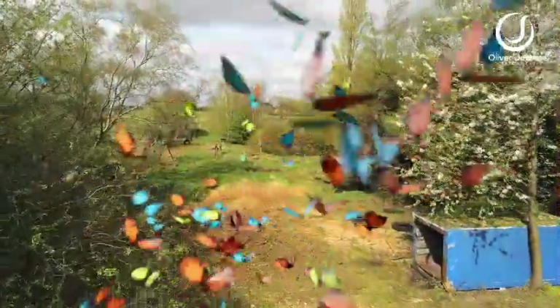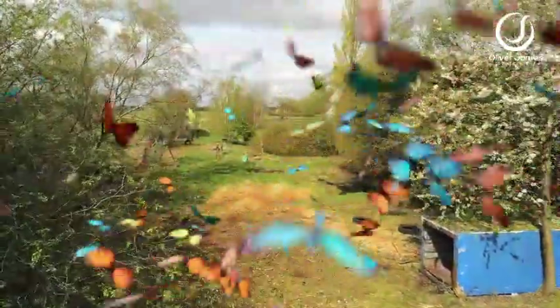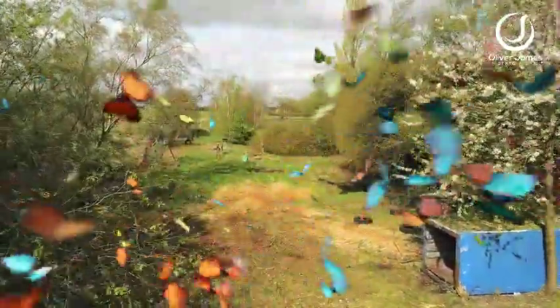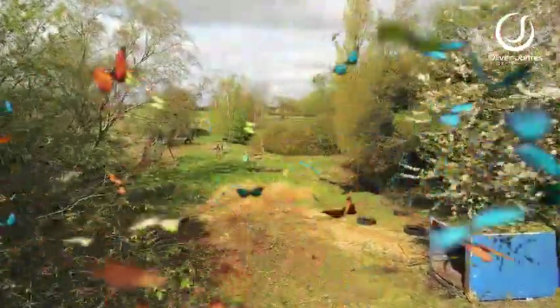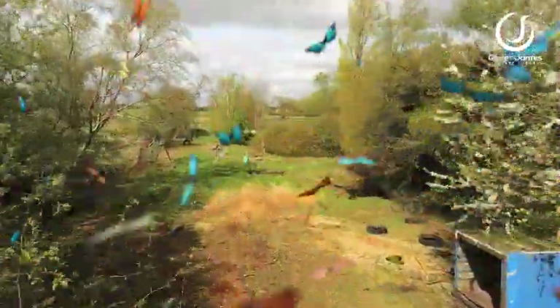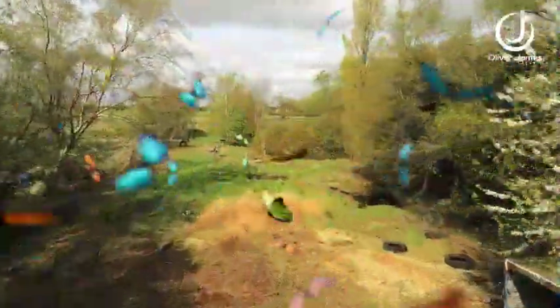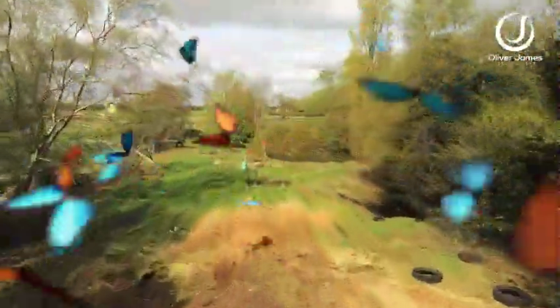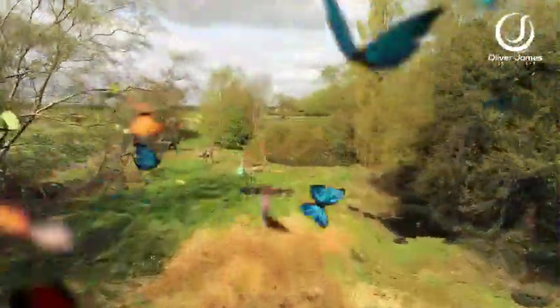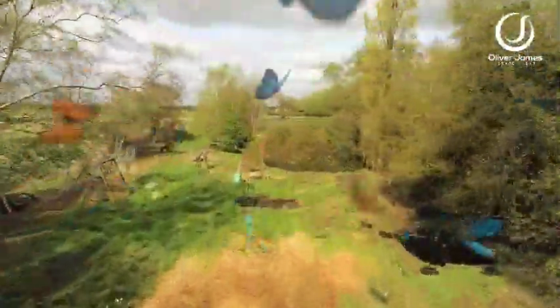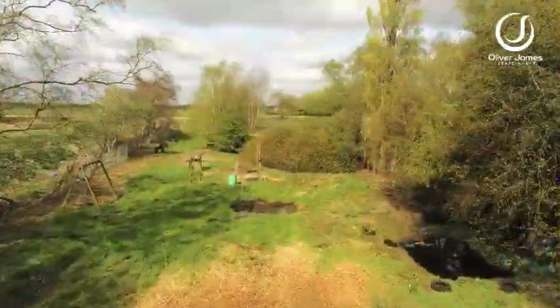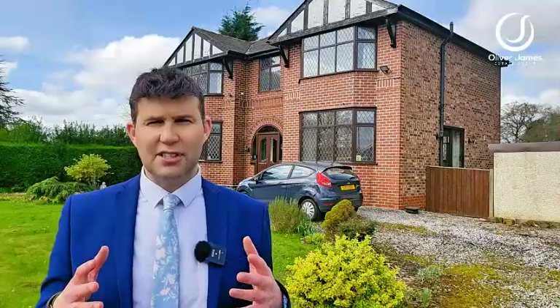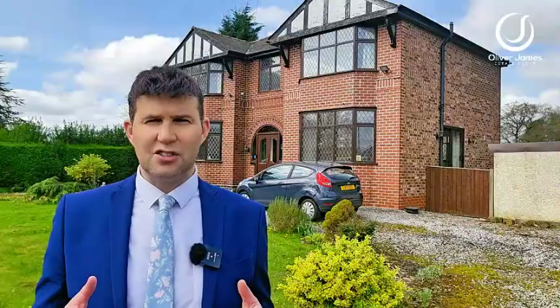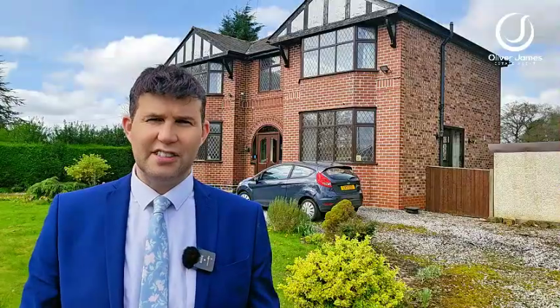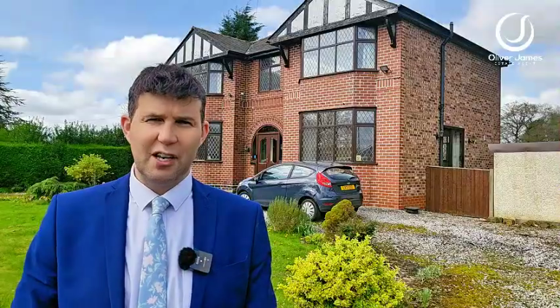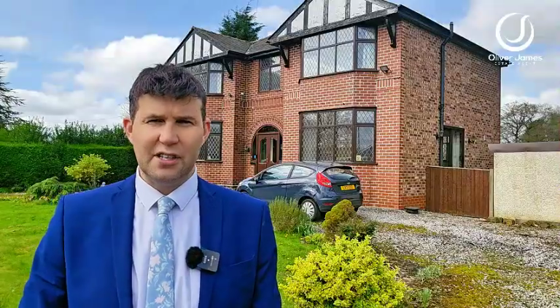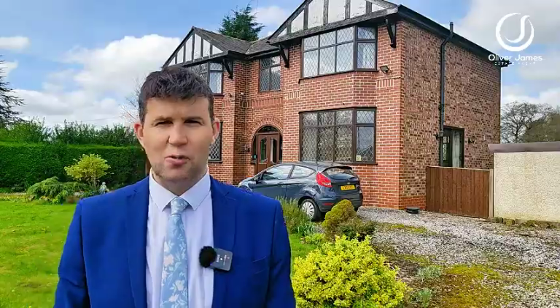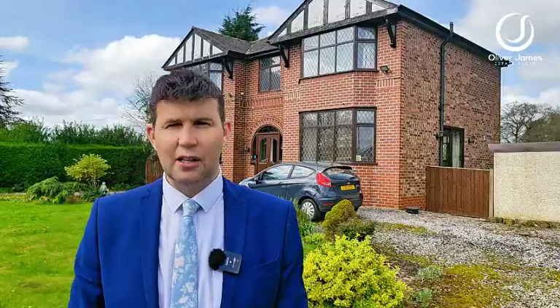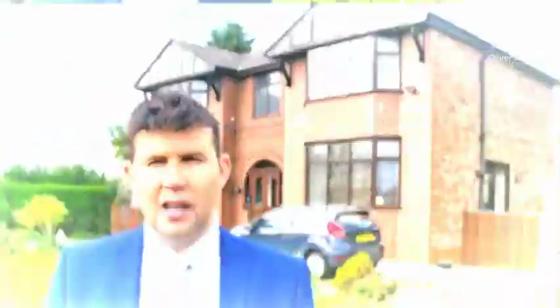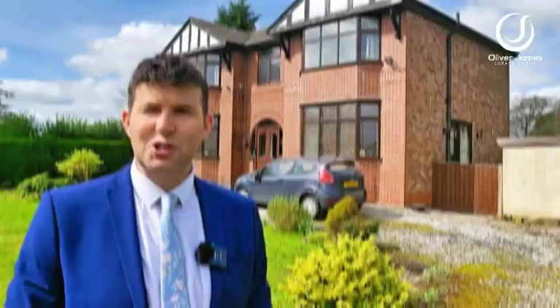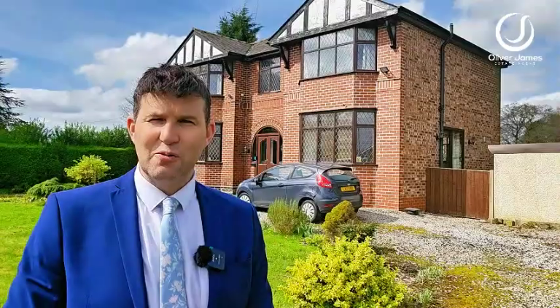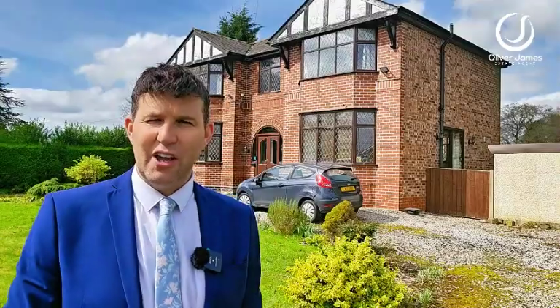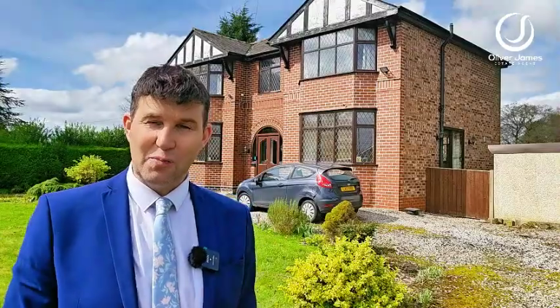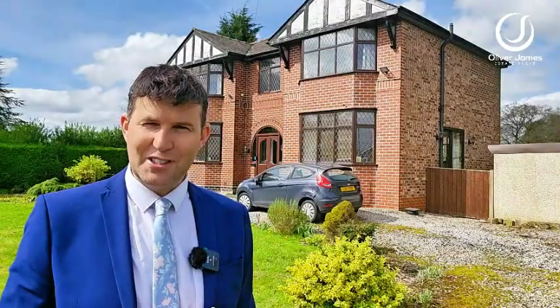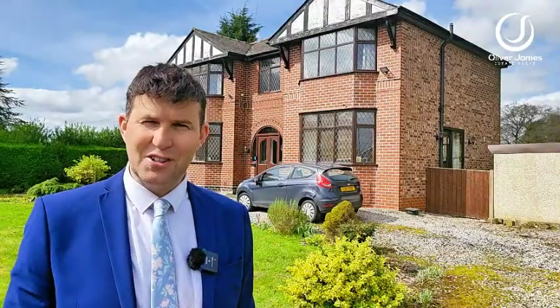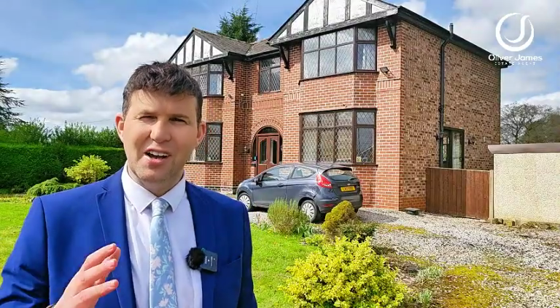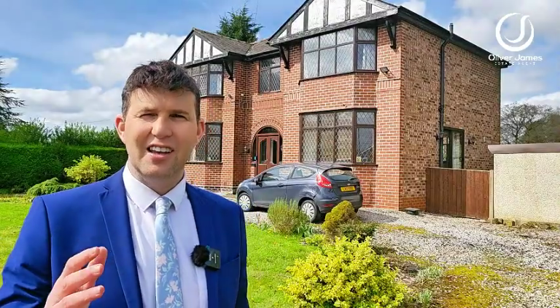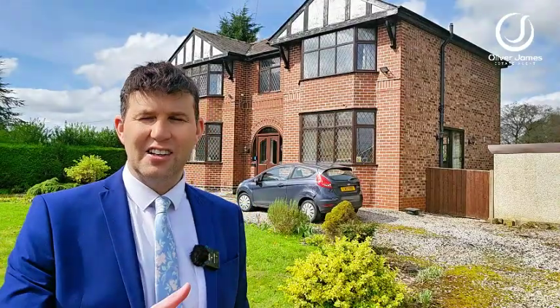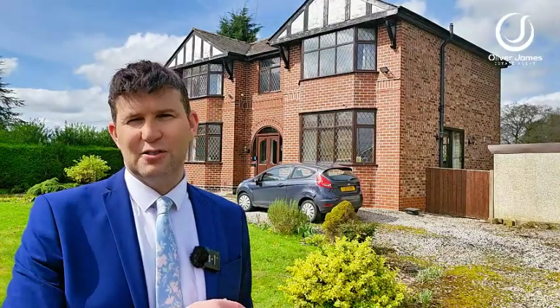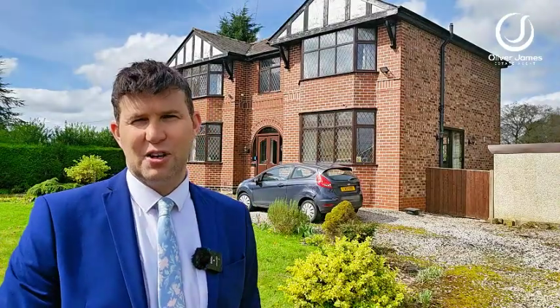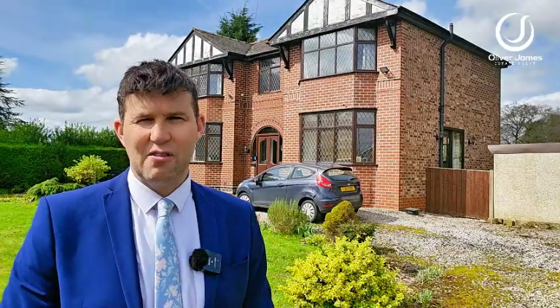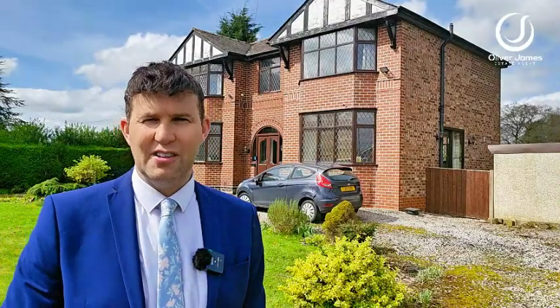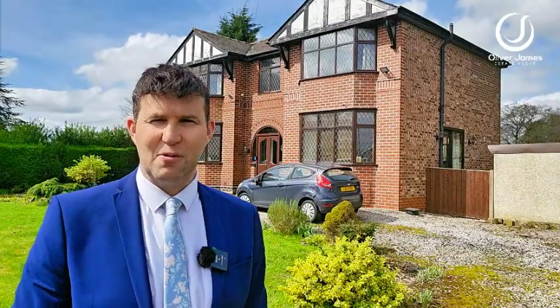Lots to do on this property, lots of potential for developing as well. Come and join with me on a property tour. Looking forward to showing you around this one.